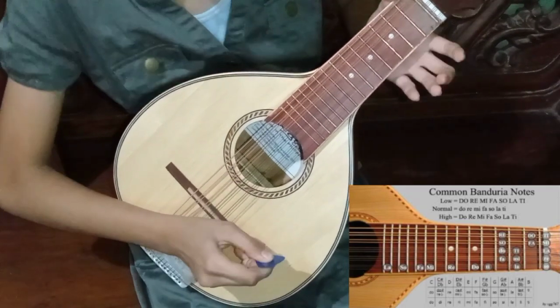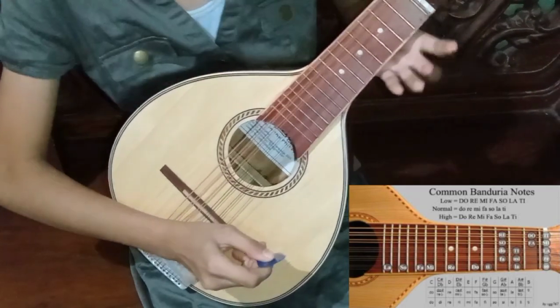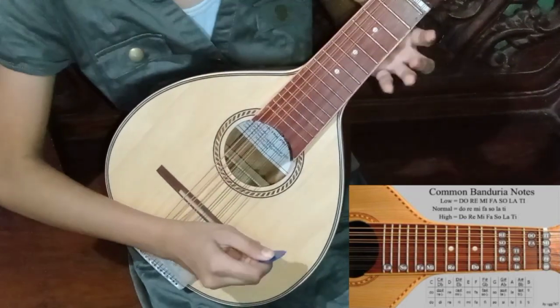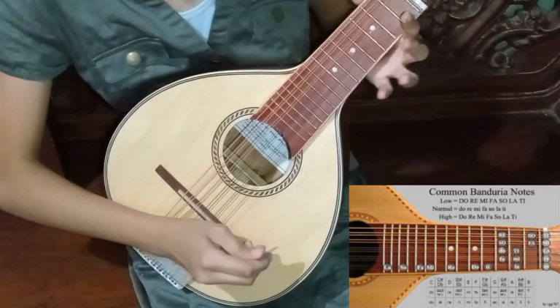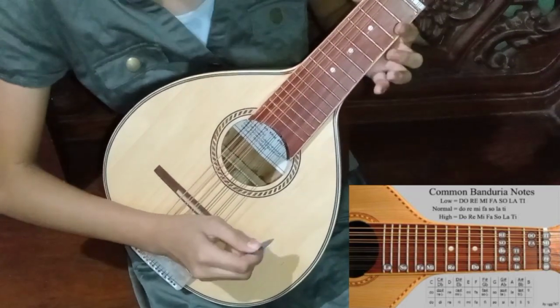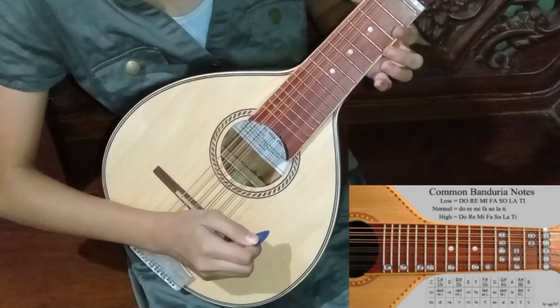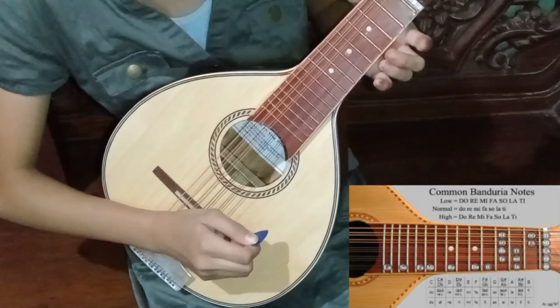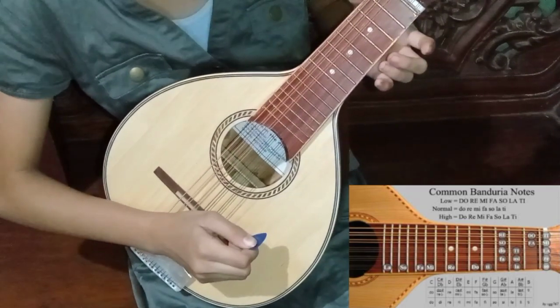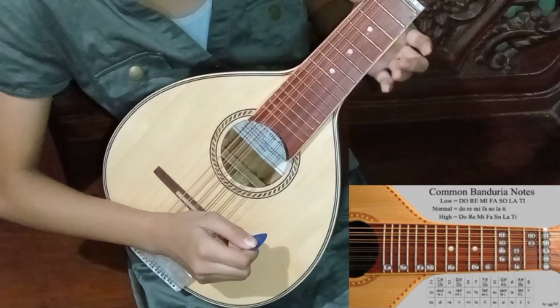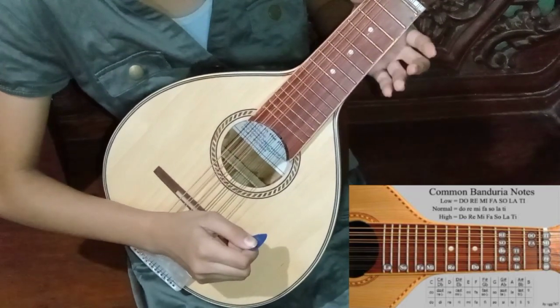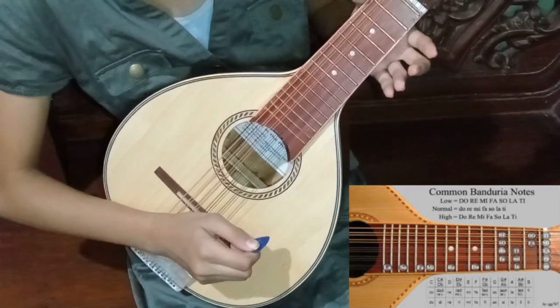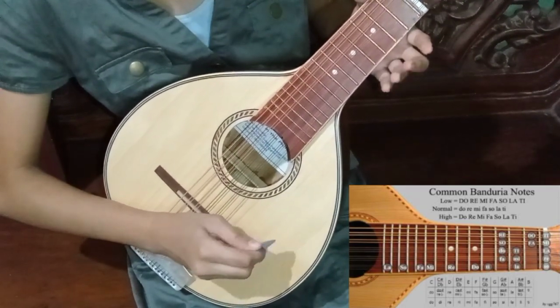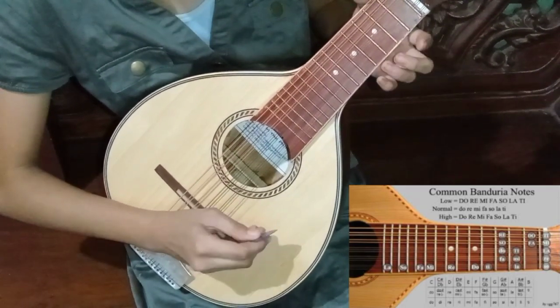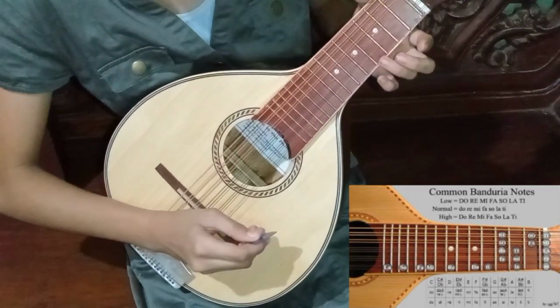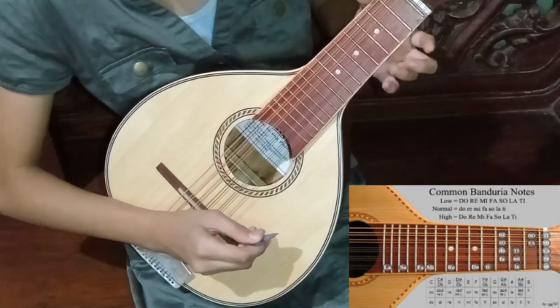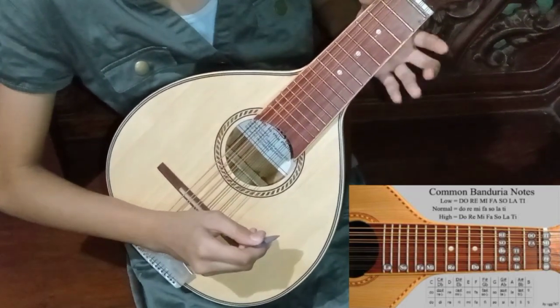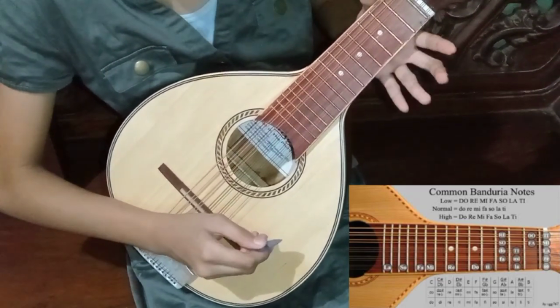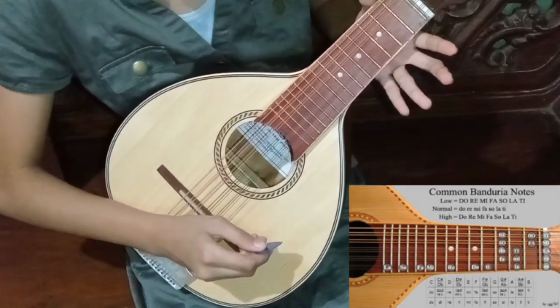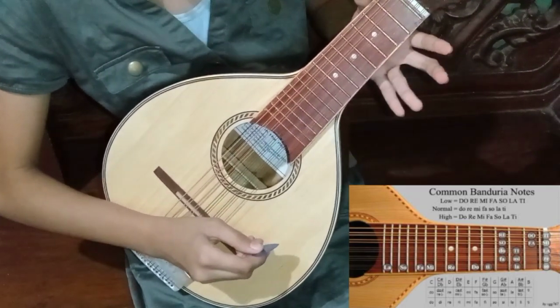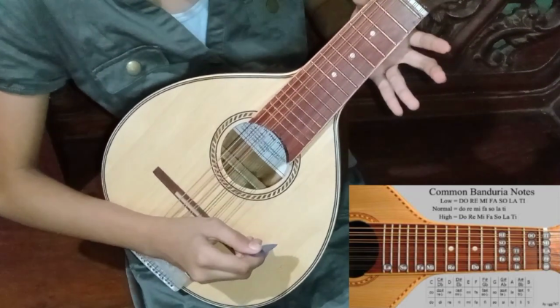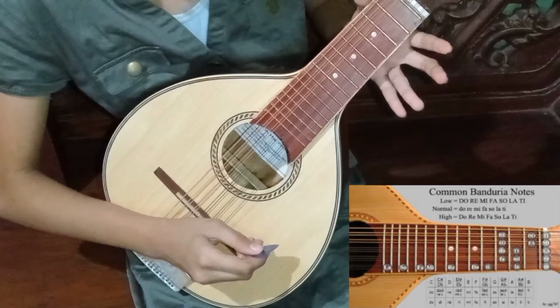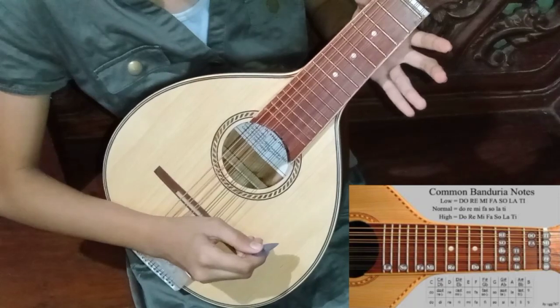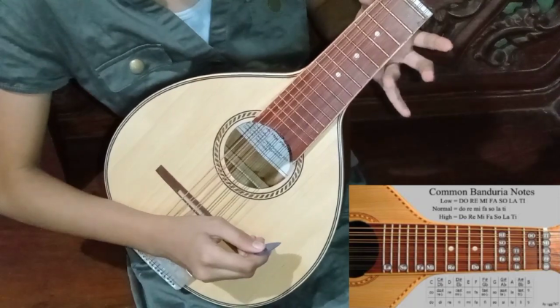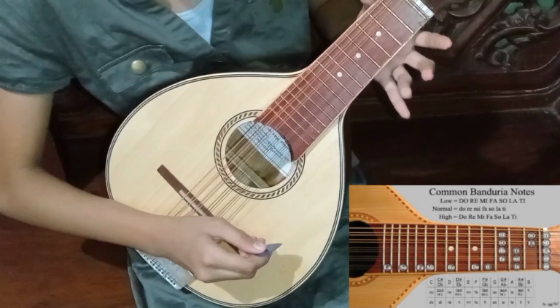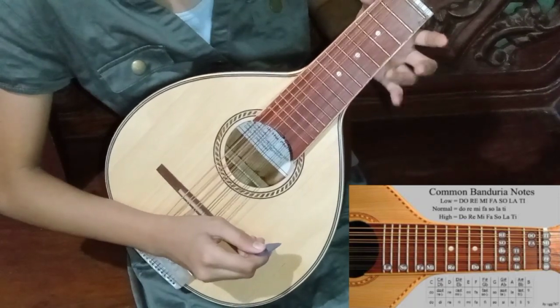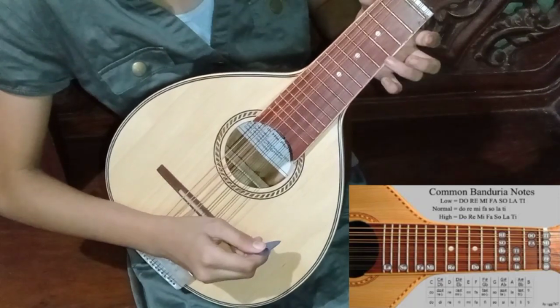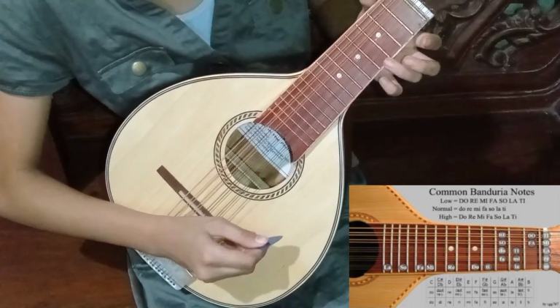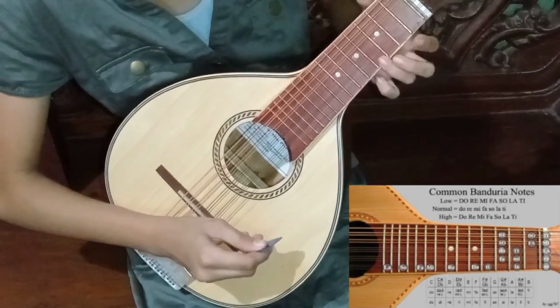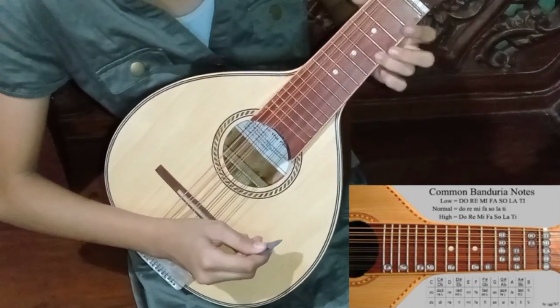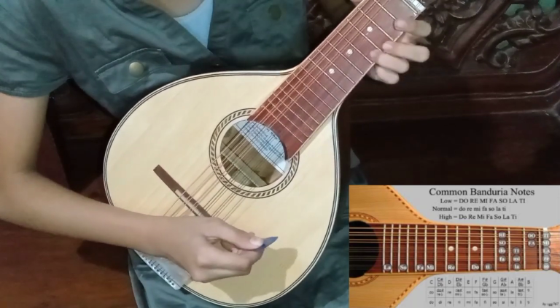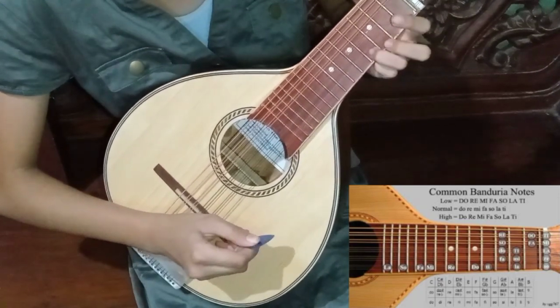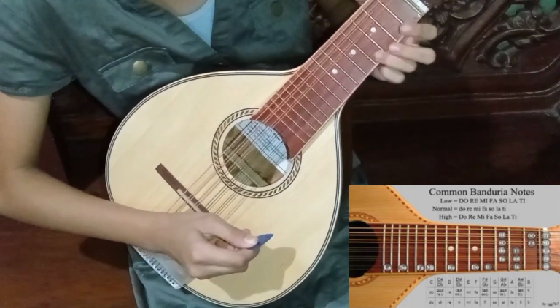Next is Ti. It is still on the same string but you will use your ring finger, or your third finger.